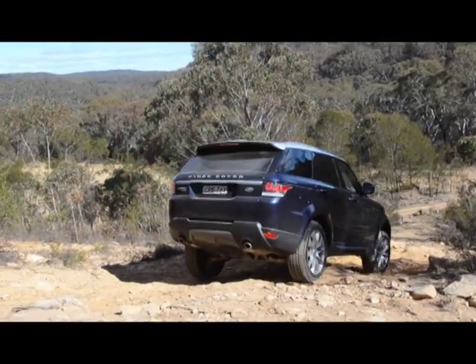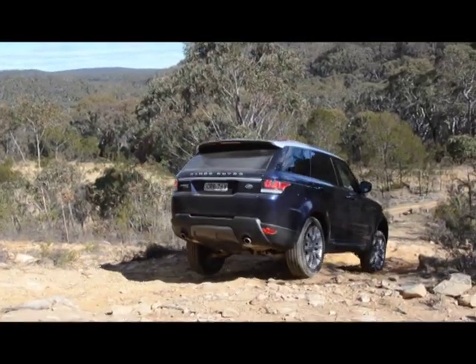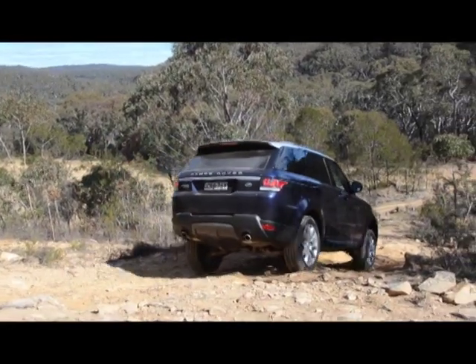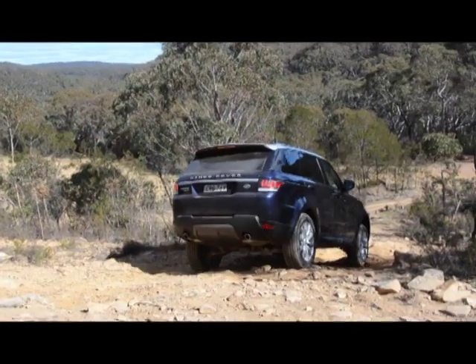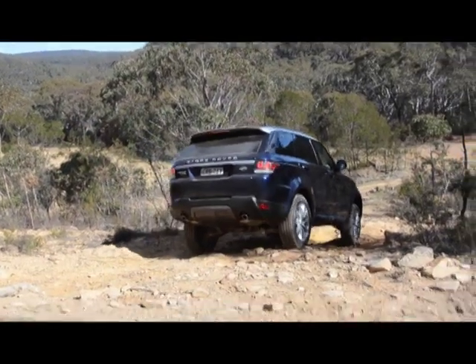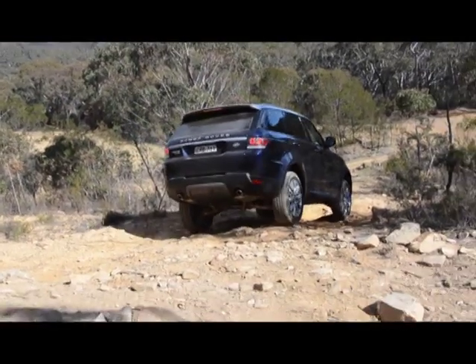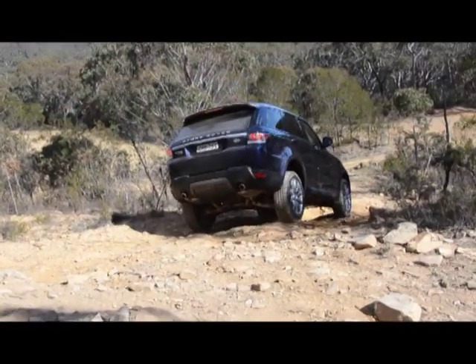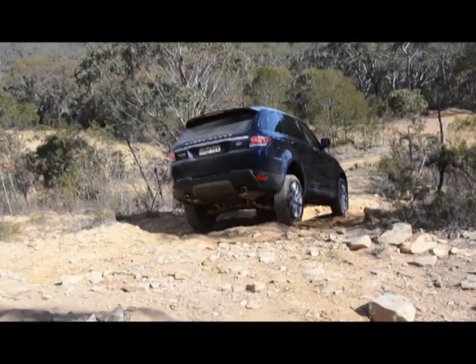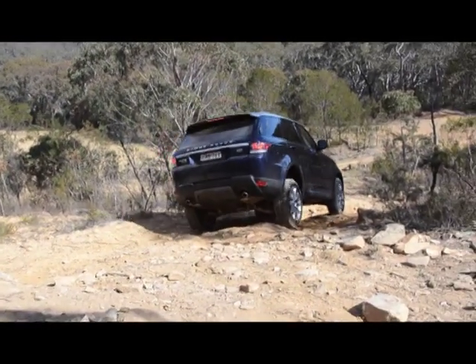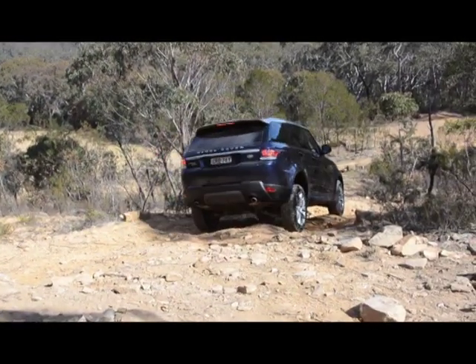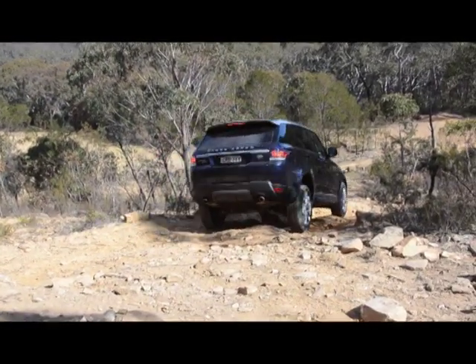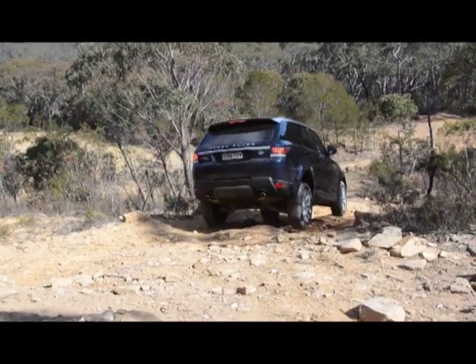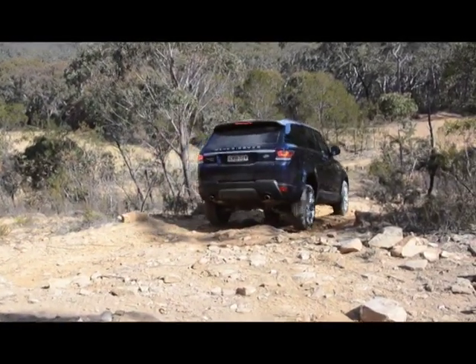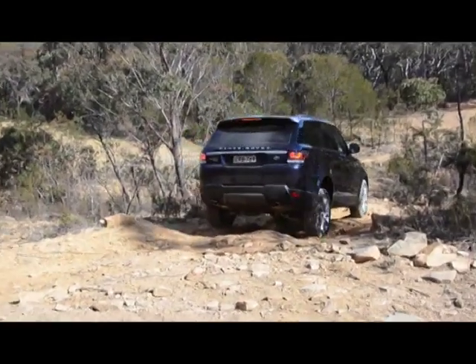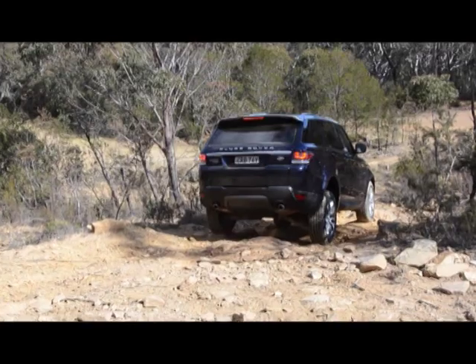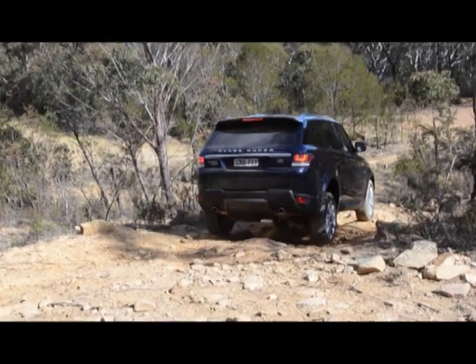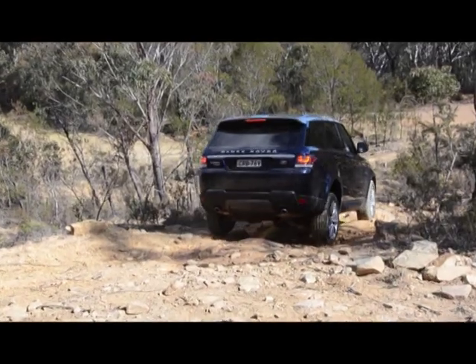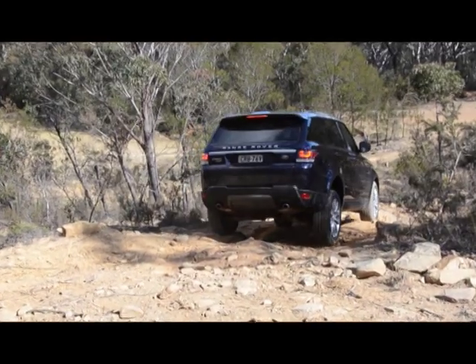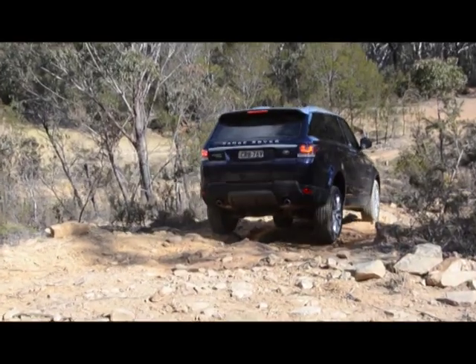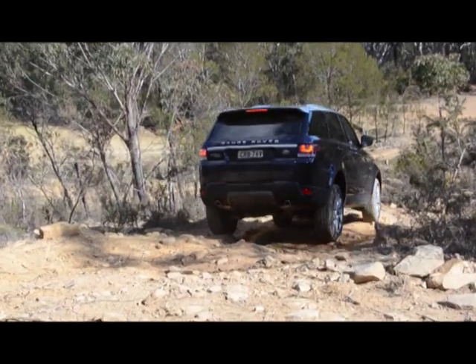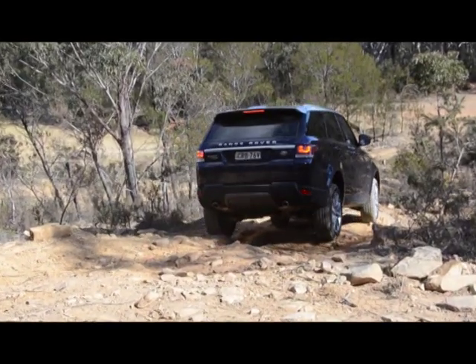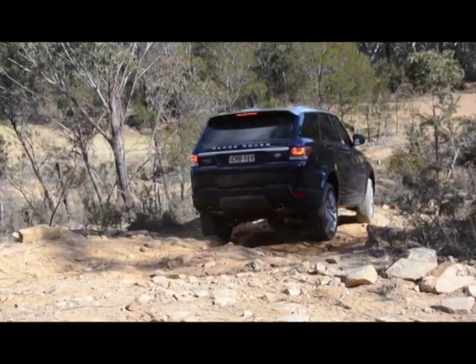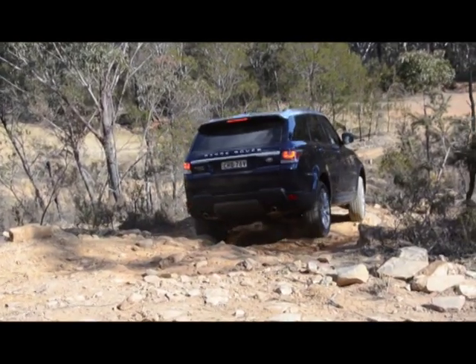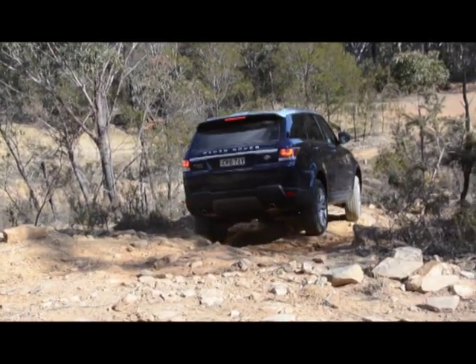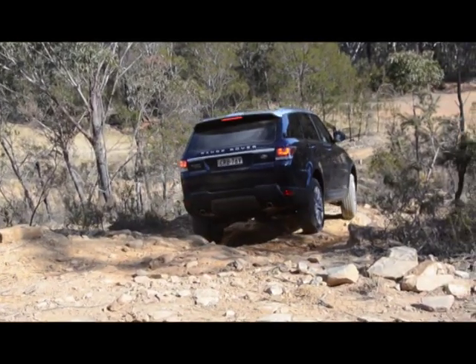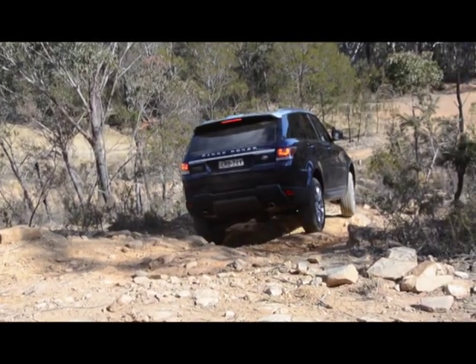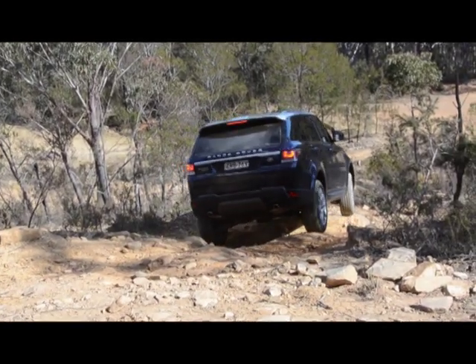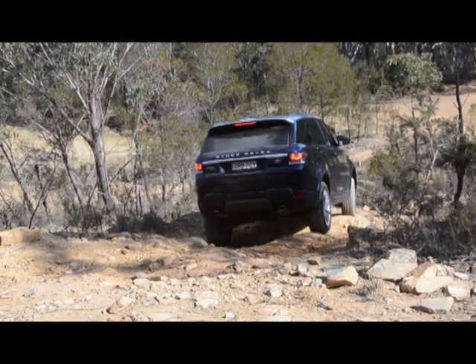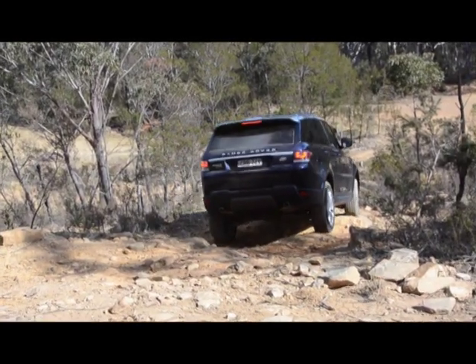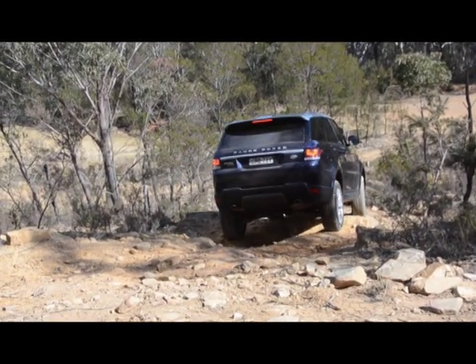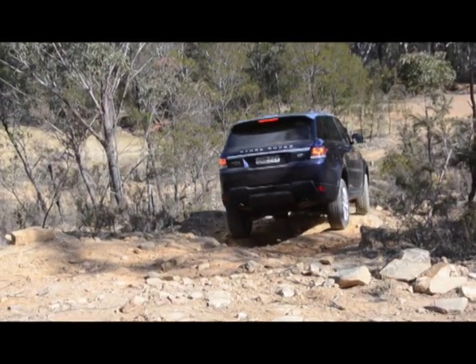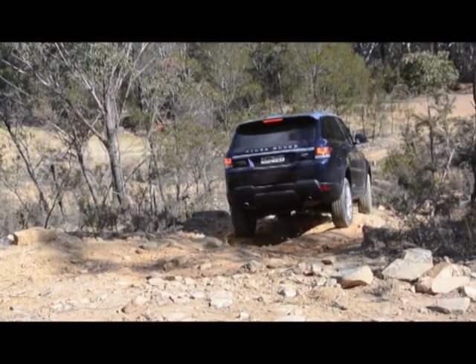The hill descent control is very good at controlling speed, even on this very steep loose slope.